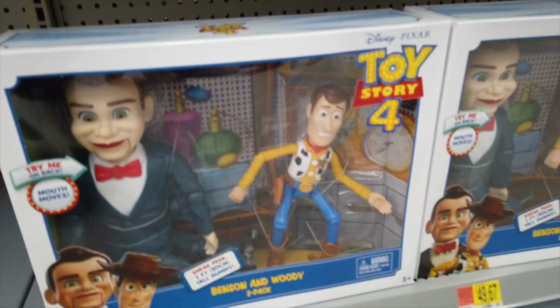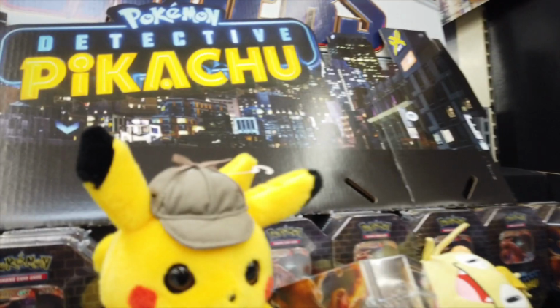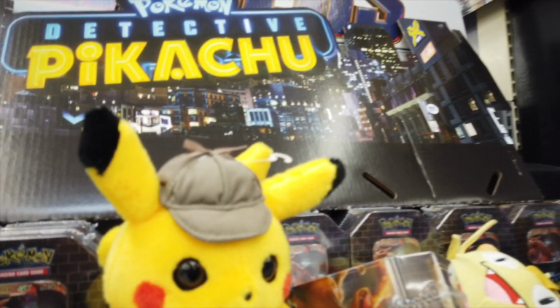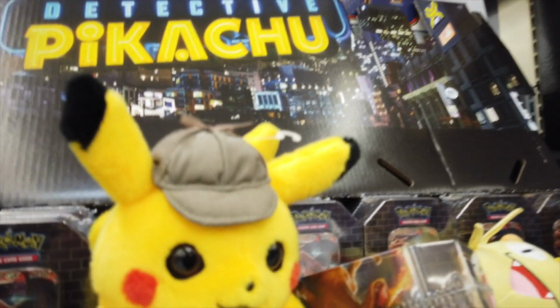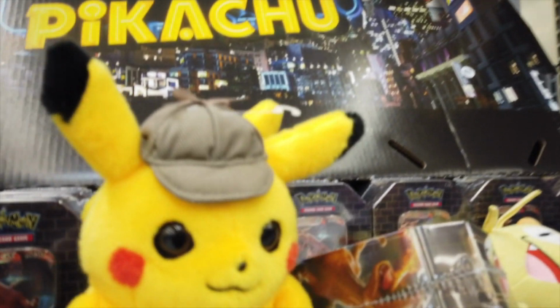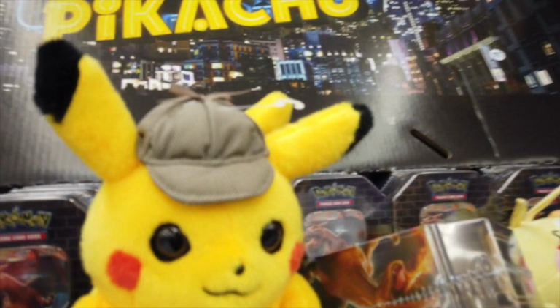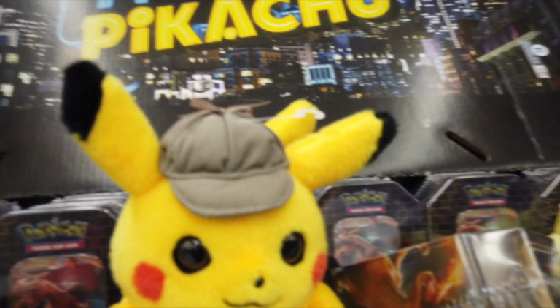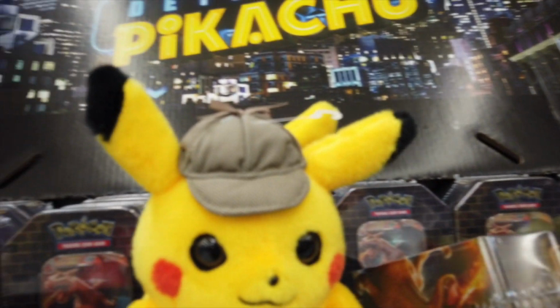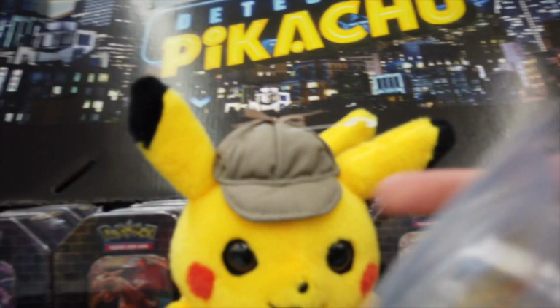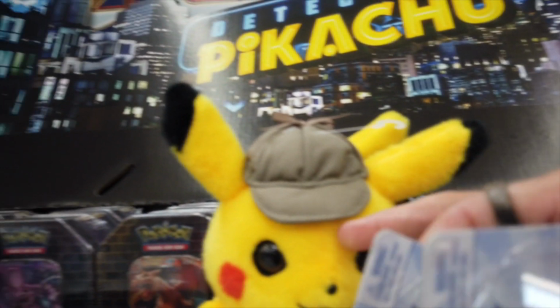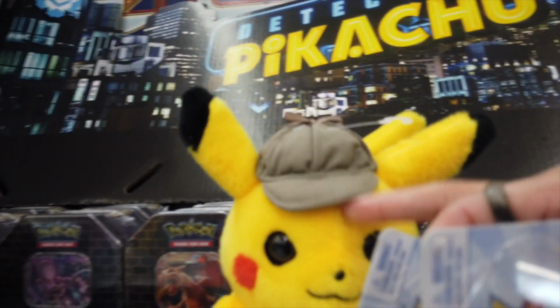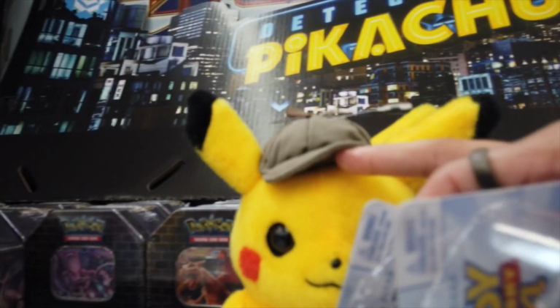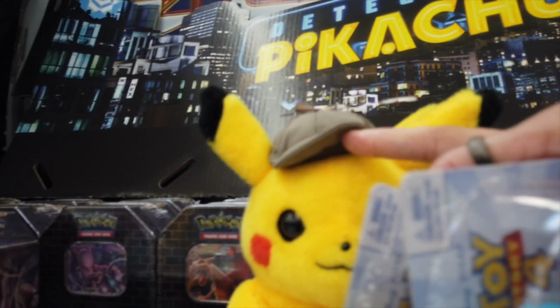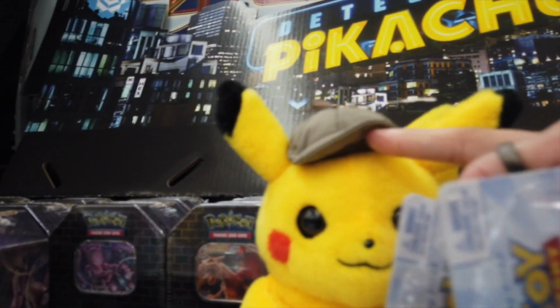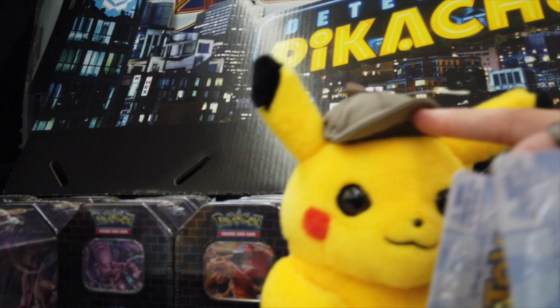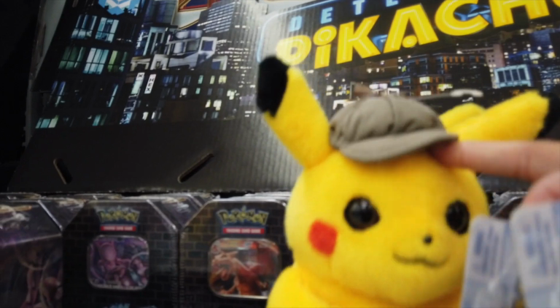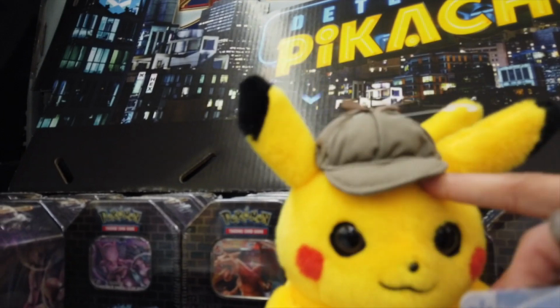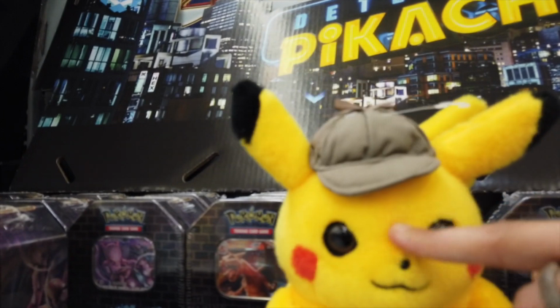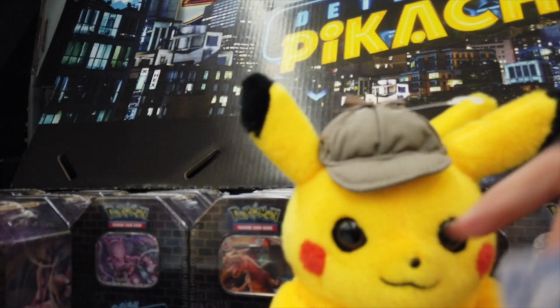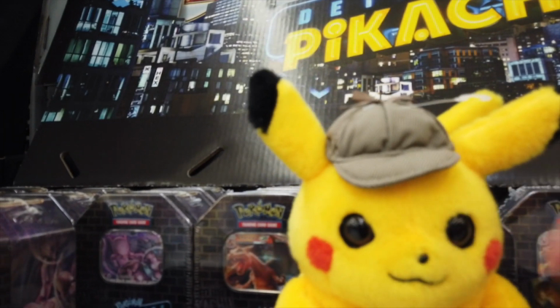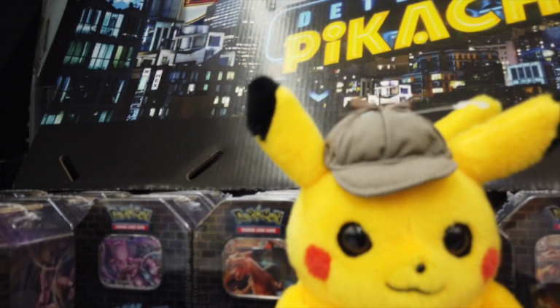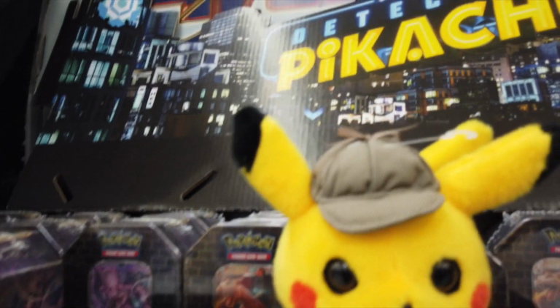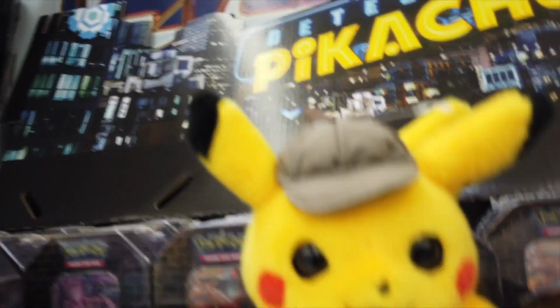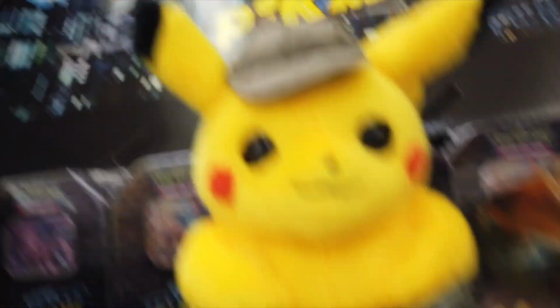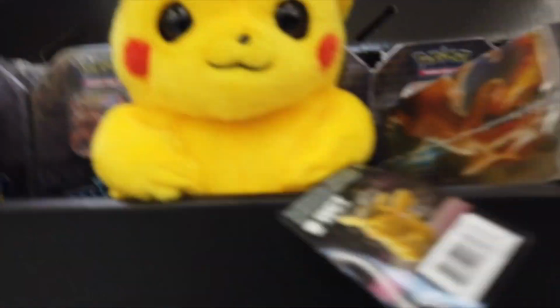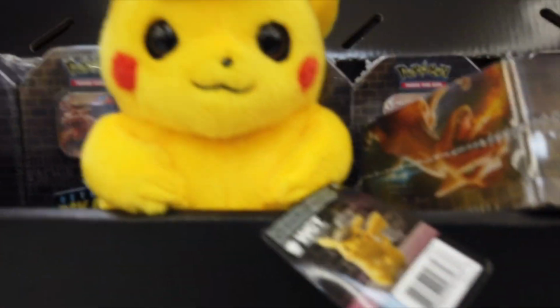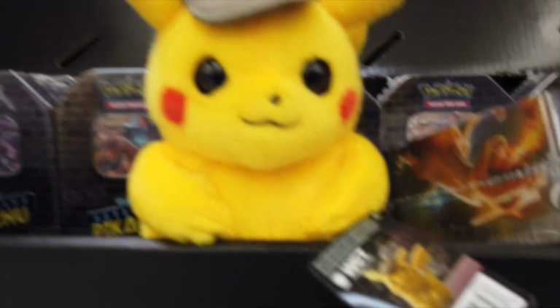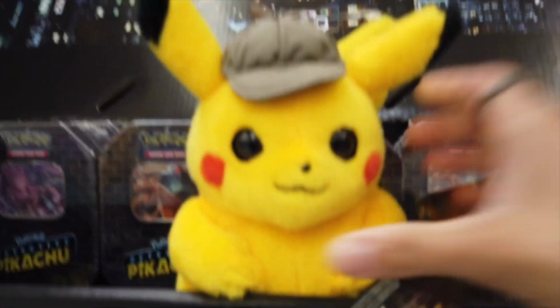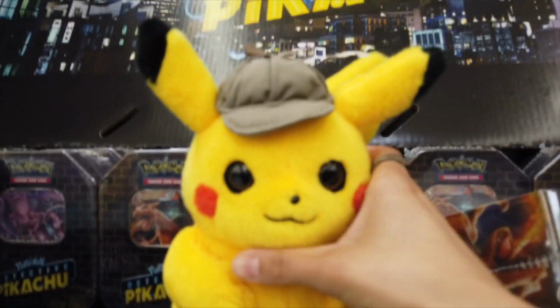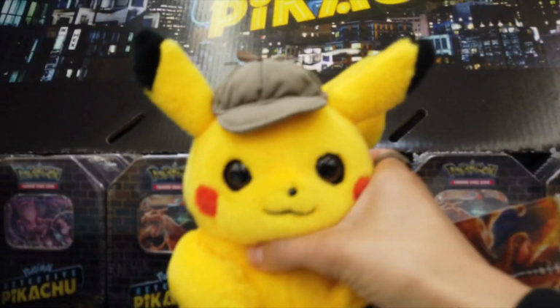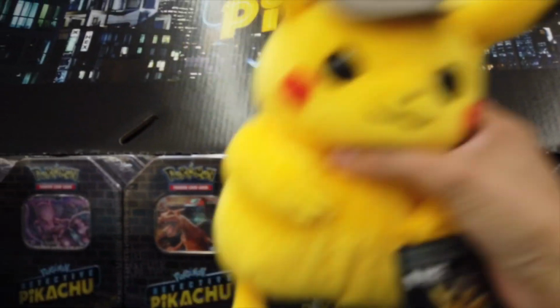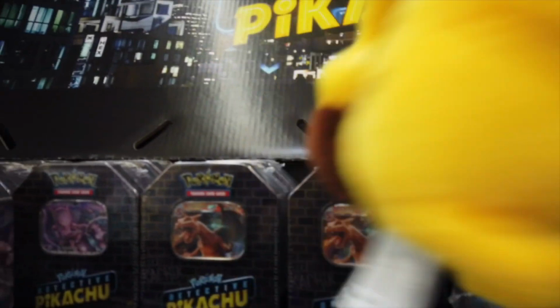We have some Detective Pikachu stuff, guys. This is cool. I like him.